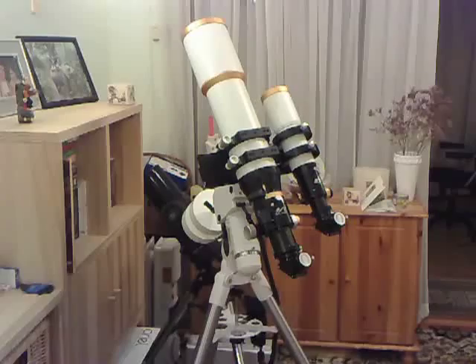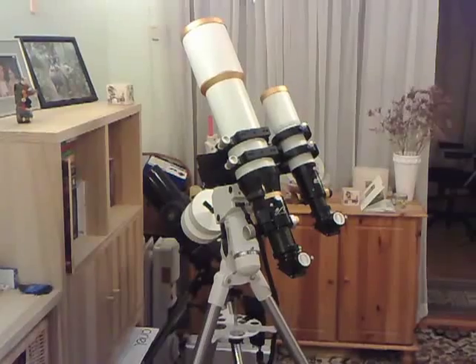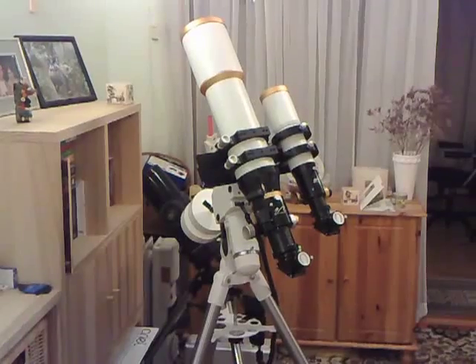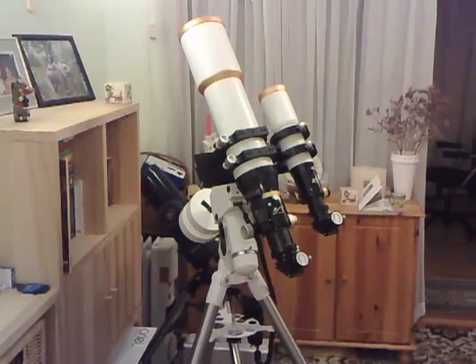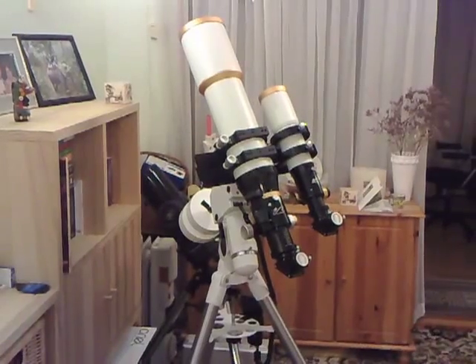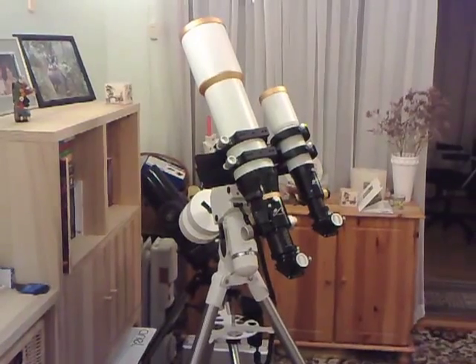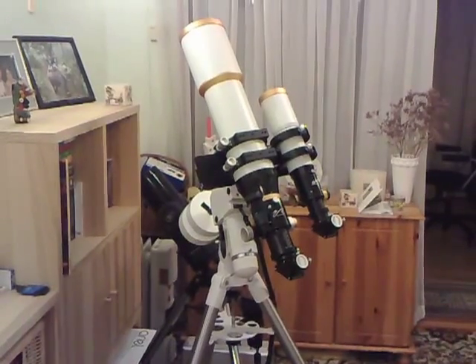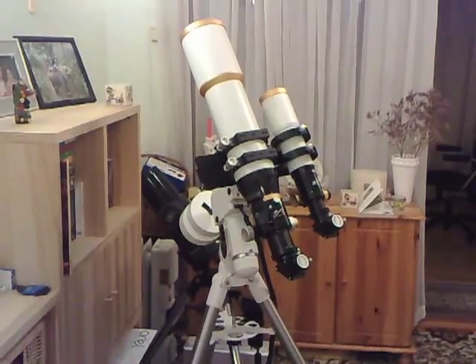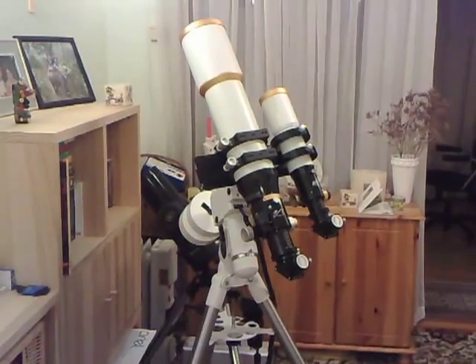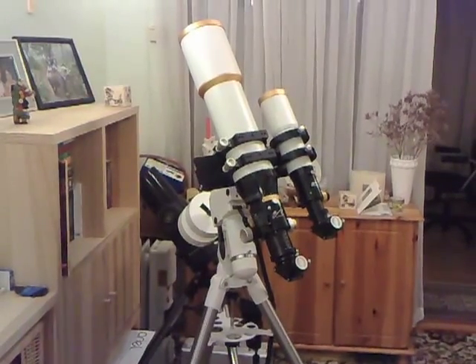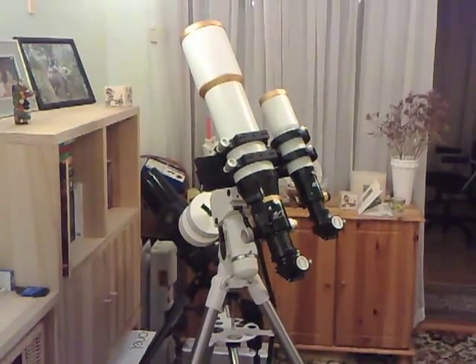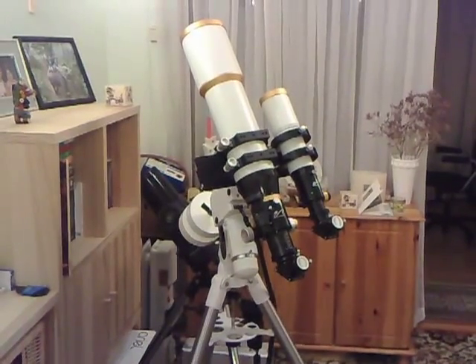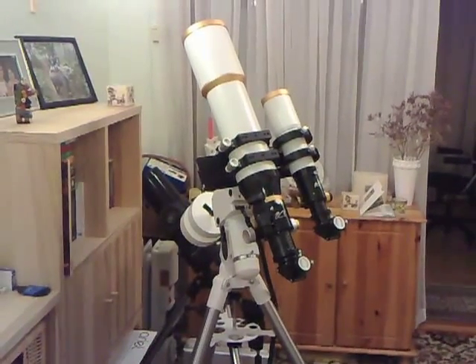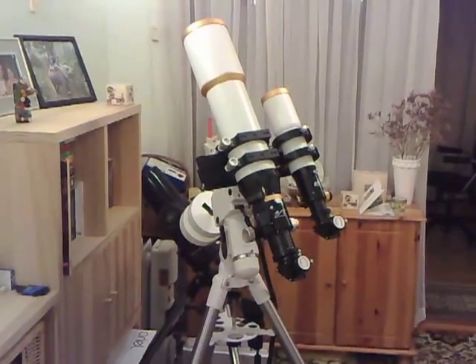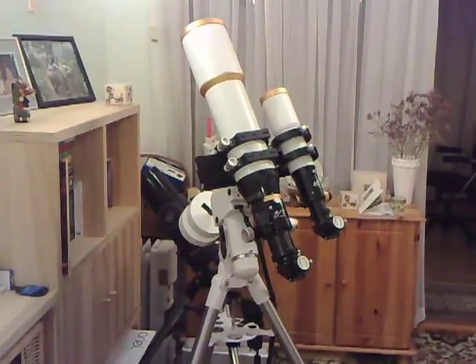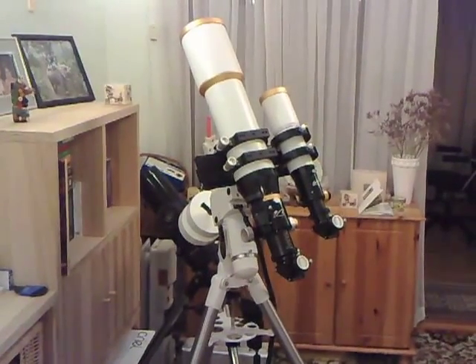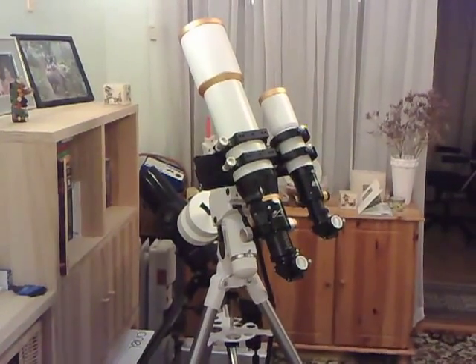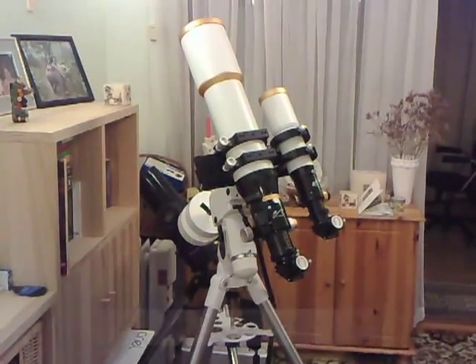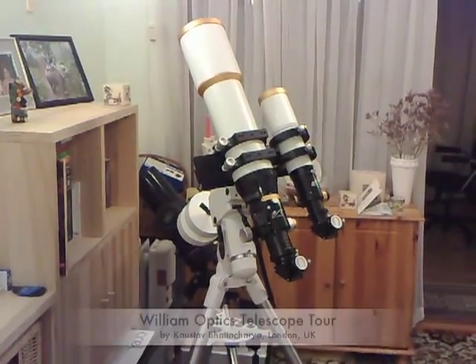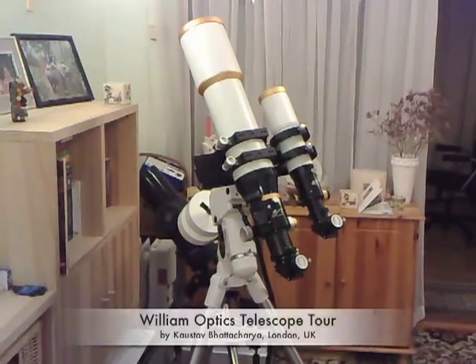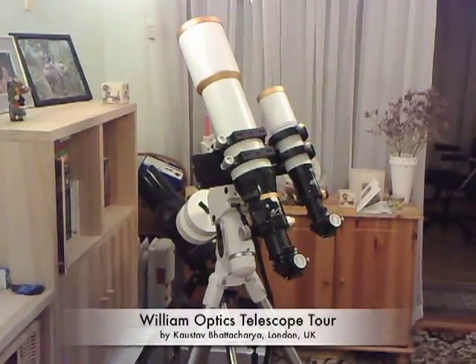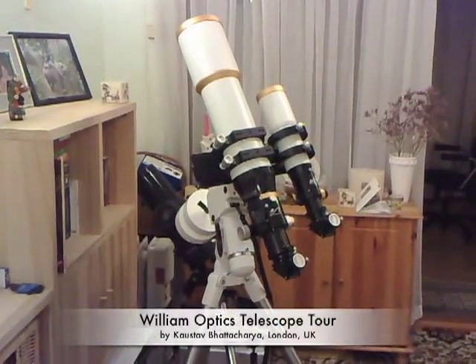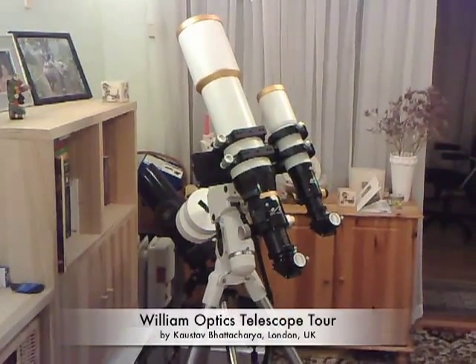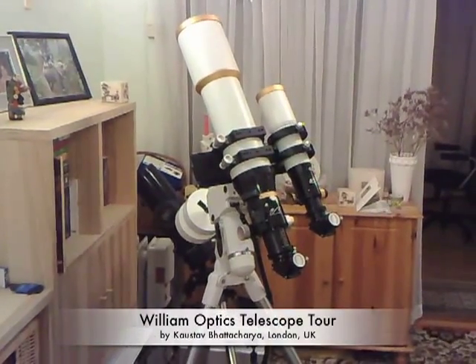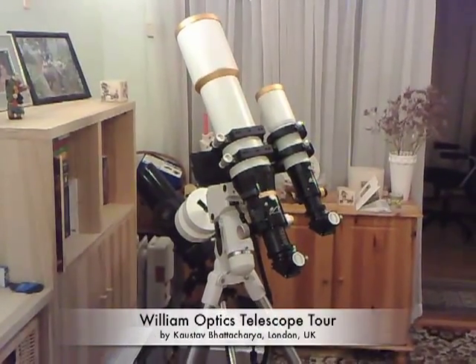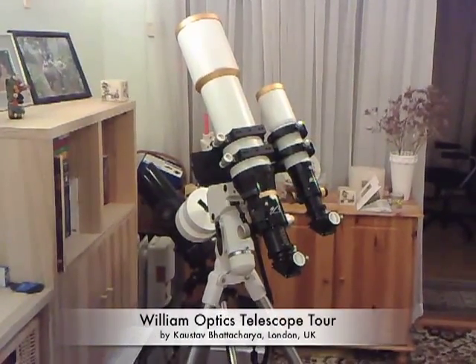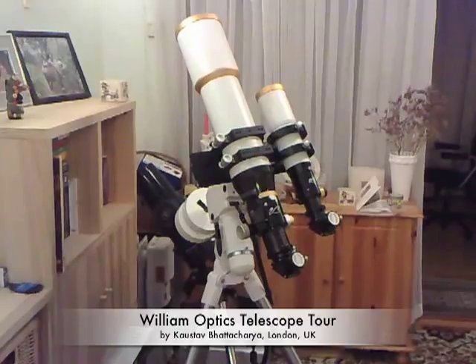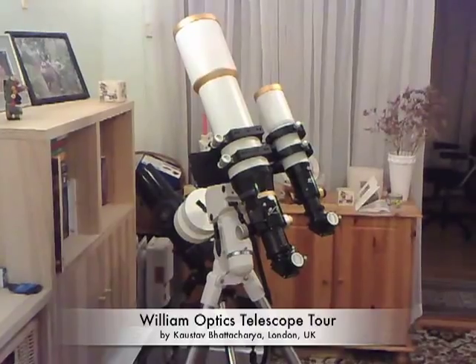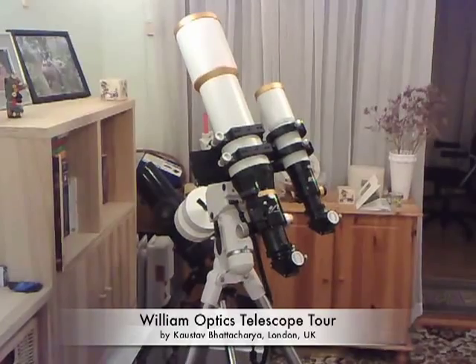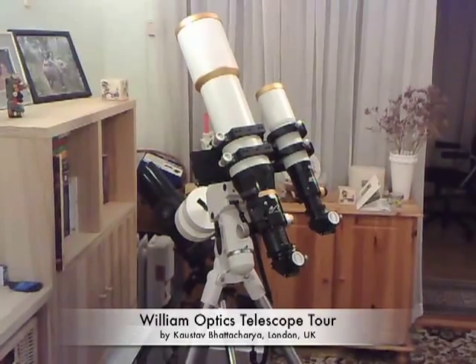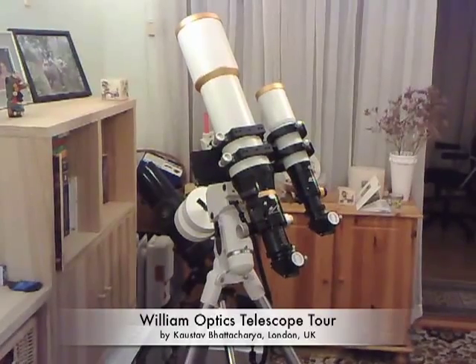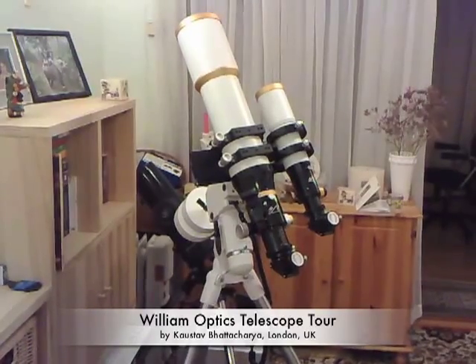Hi, this is Starman. I'm about to give you a tour of my William Optics telescope setup. Hope you enjoy it.